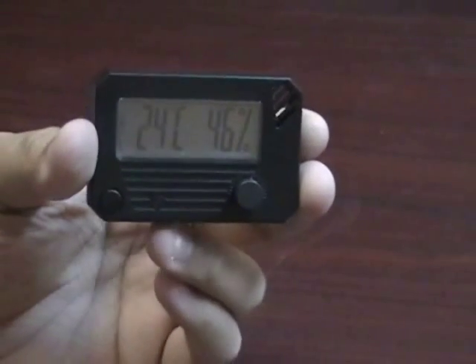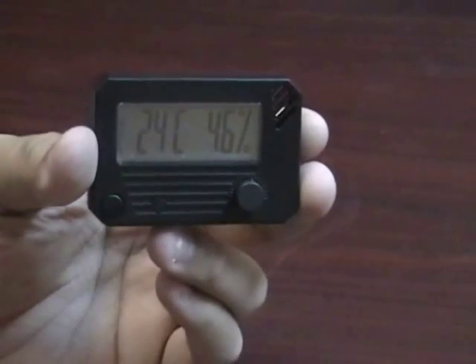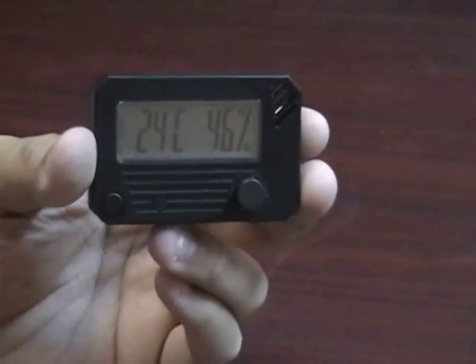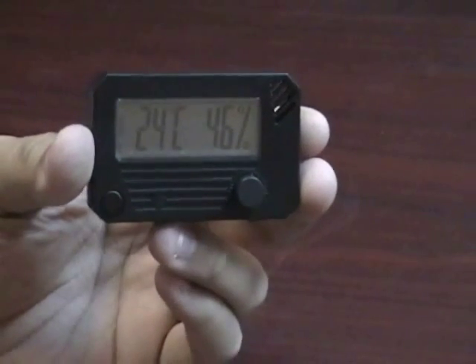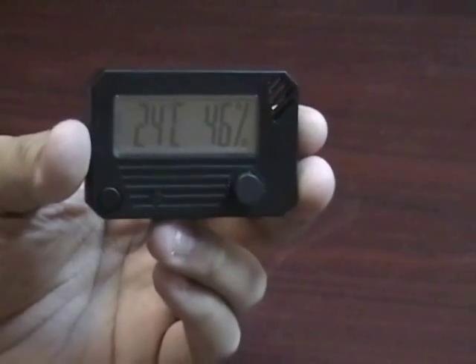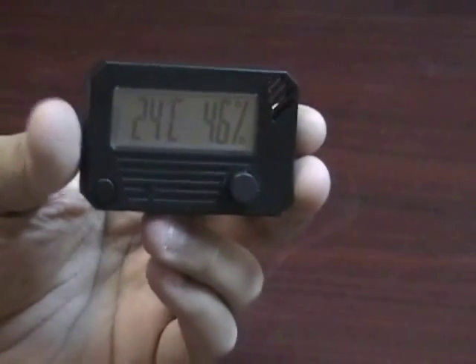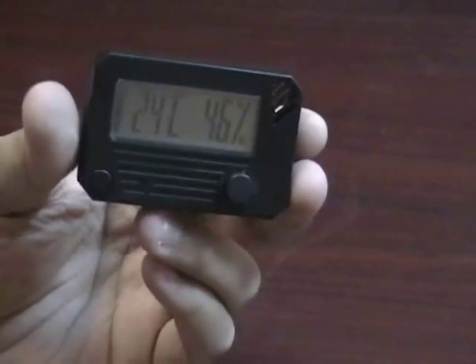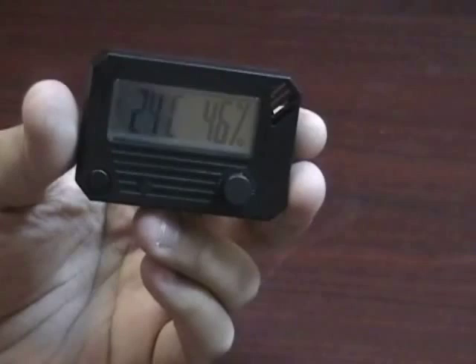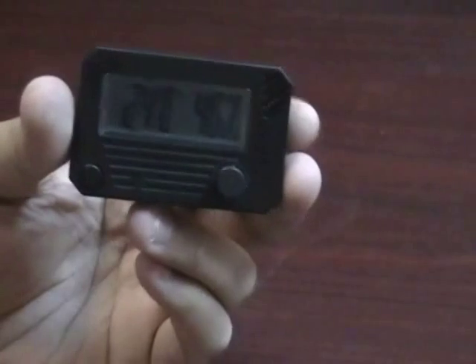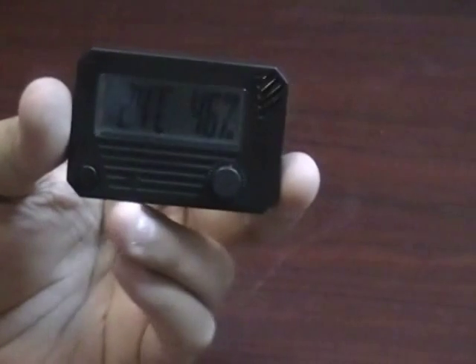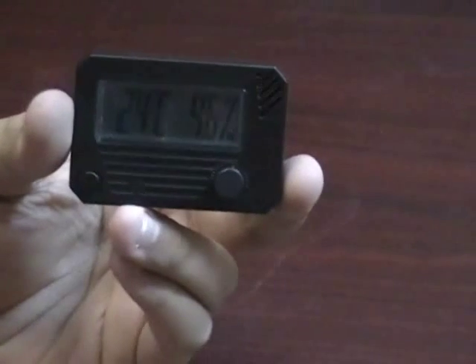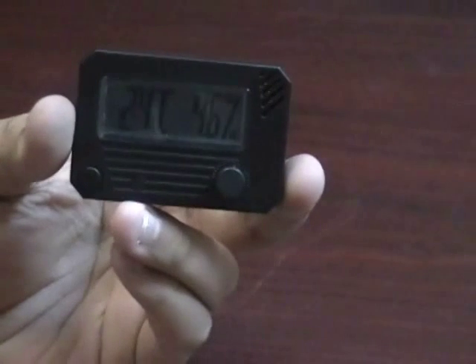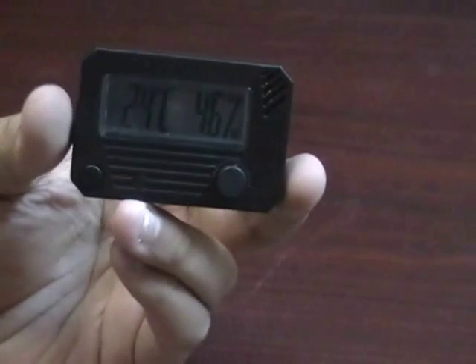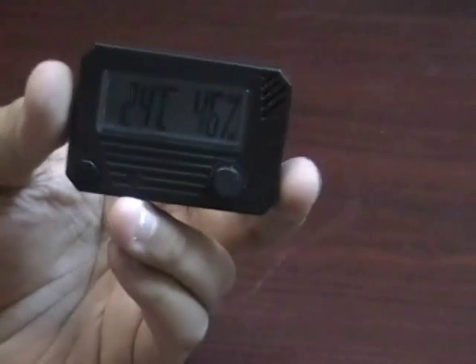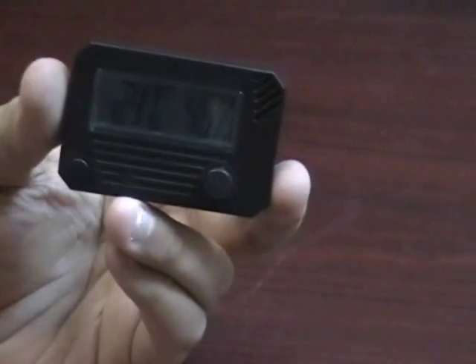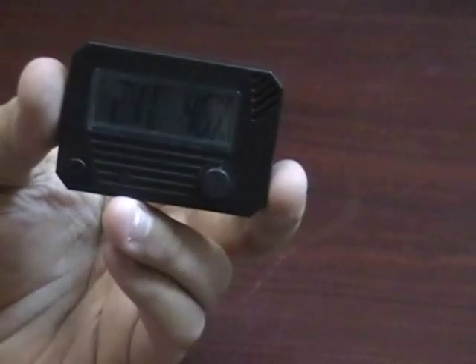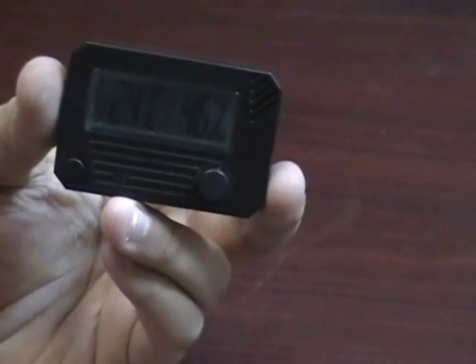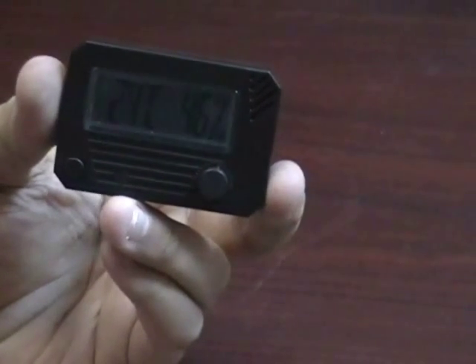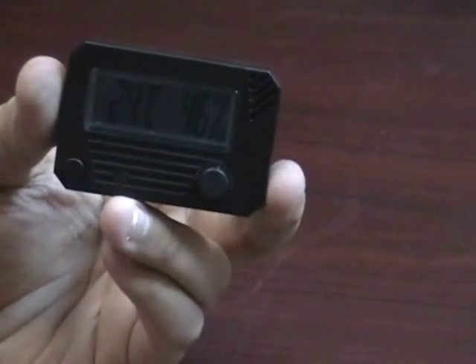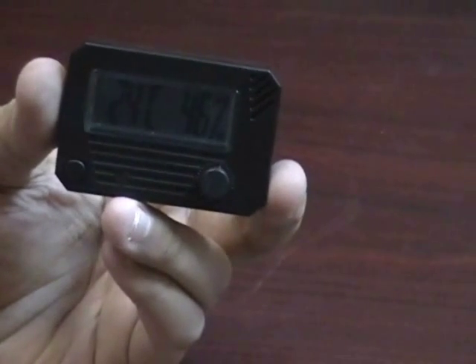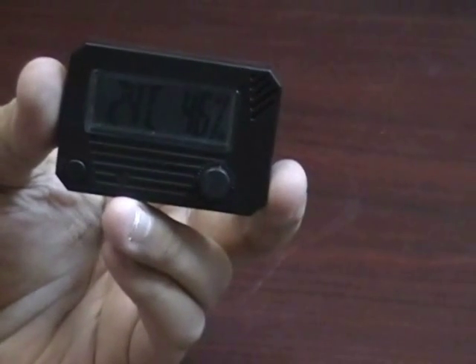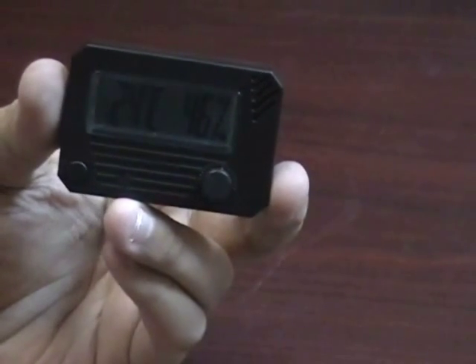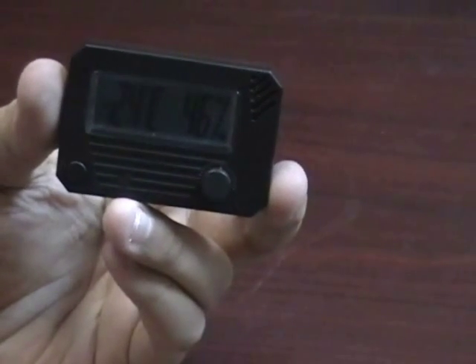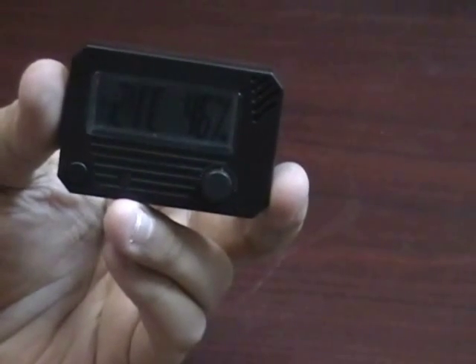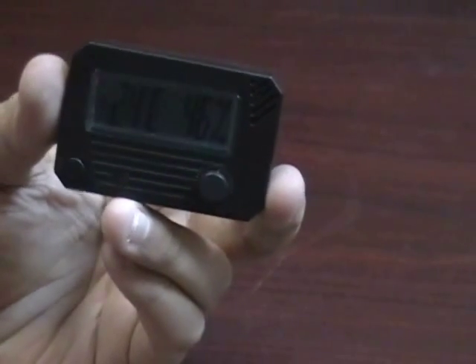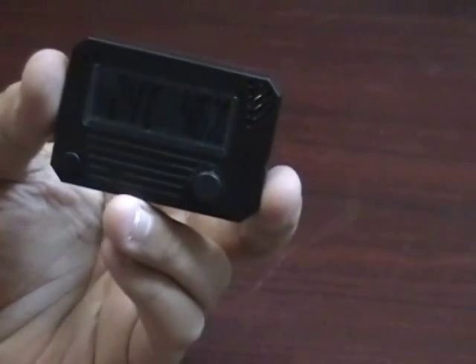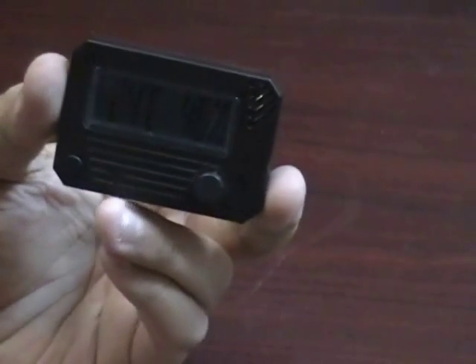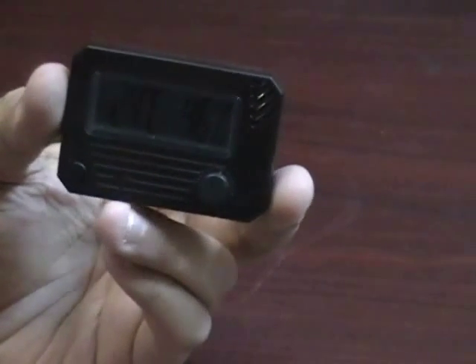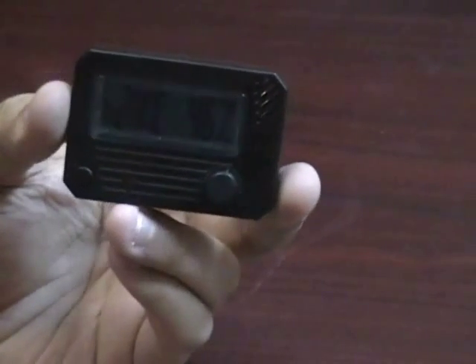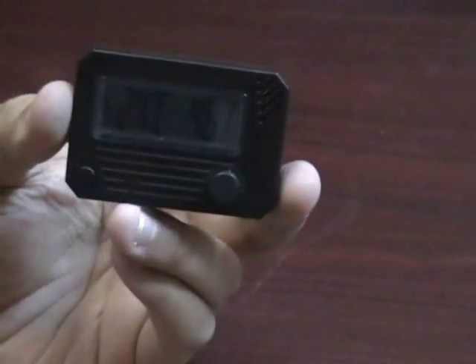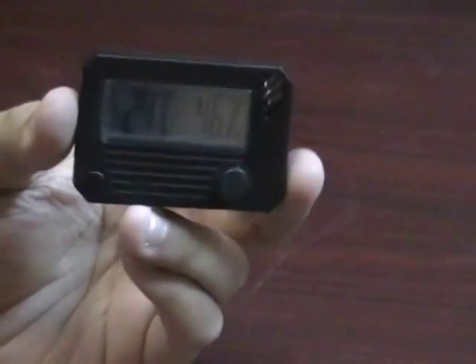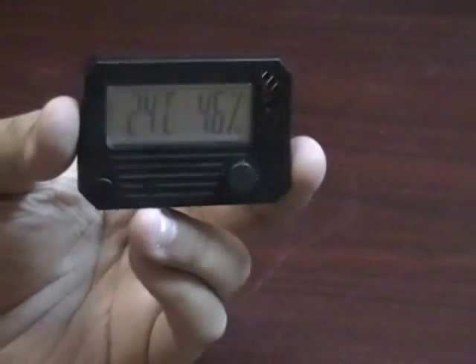This is a super accurate hygrometer and it's perfect for a humidor or any other use.